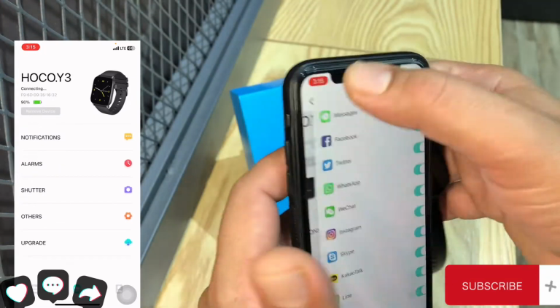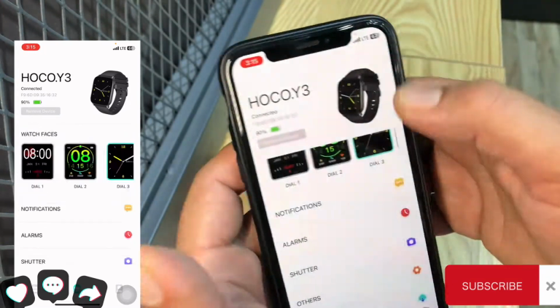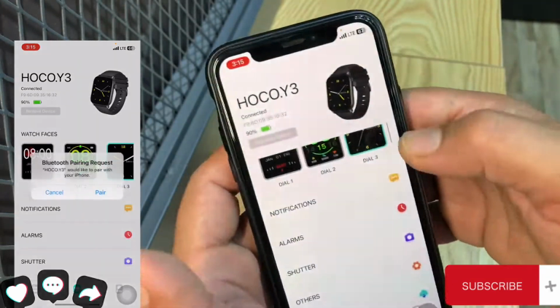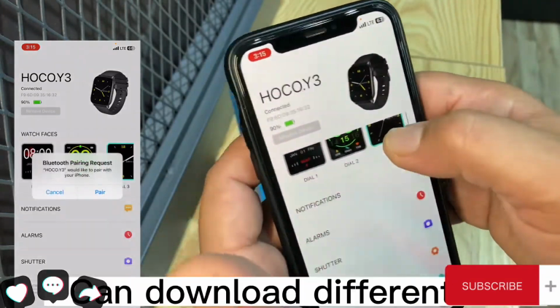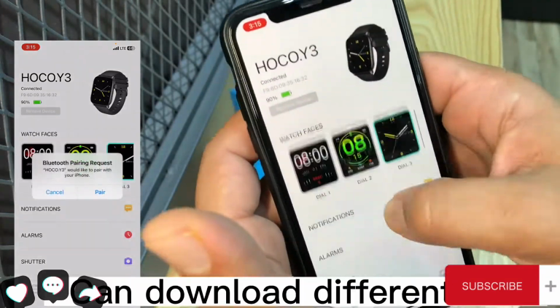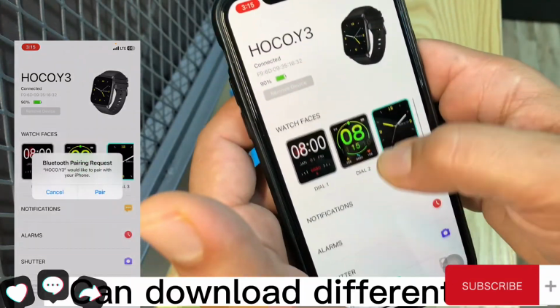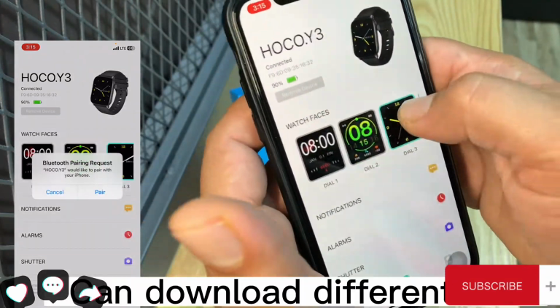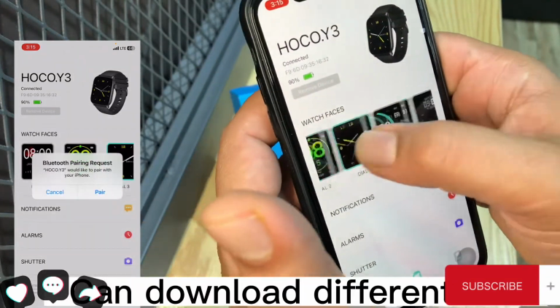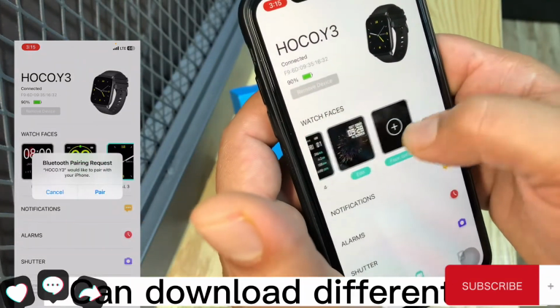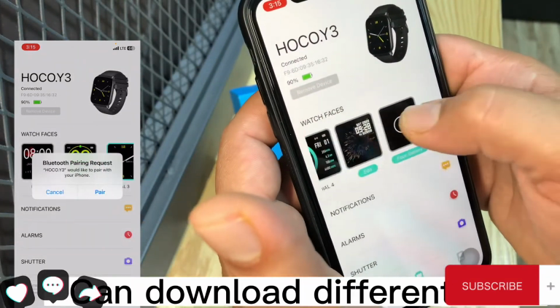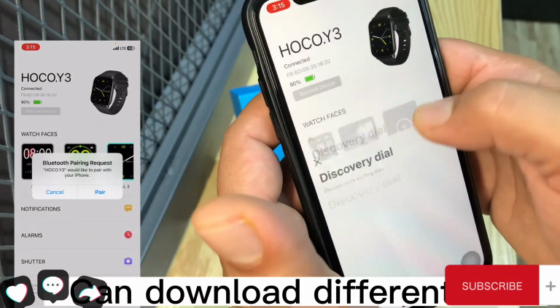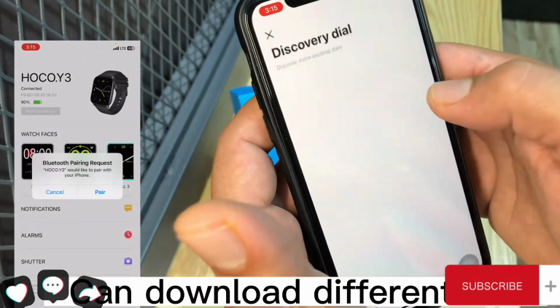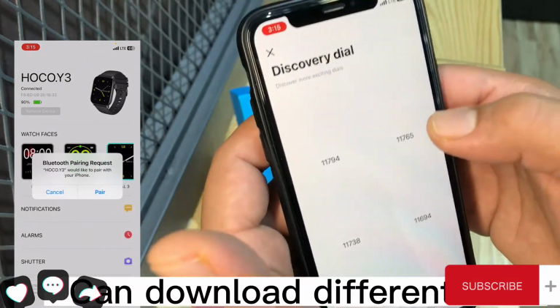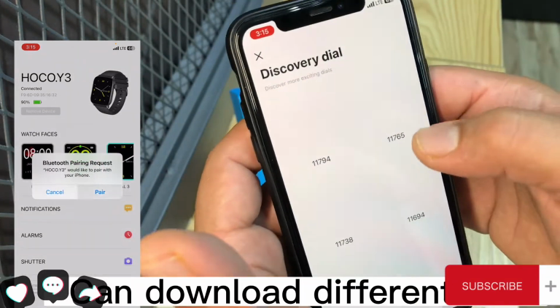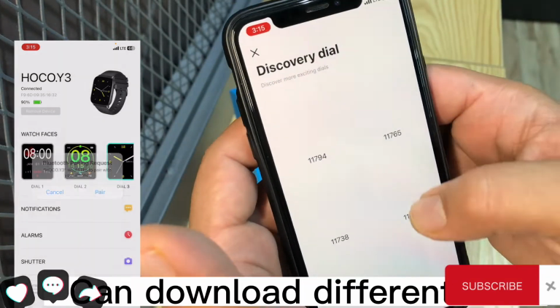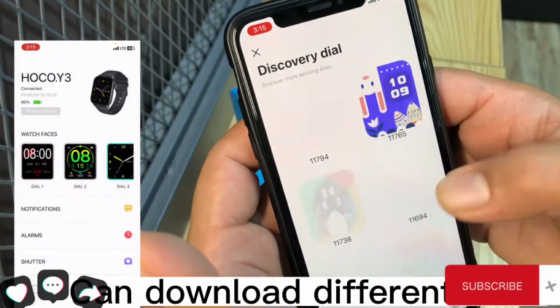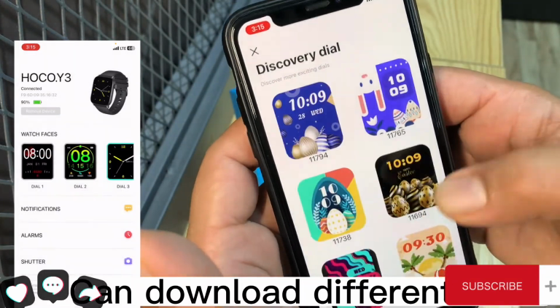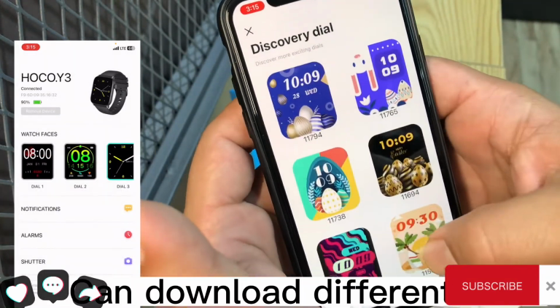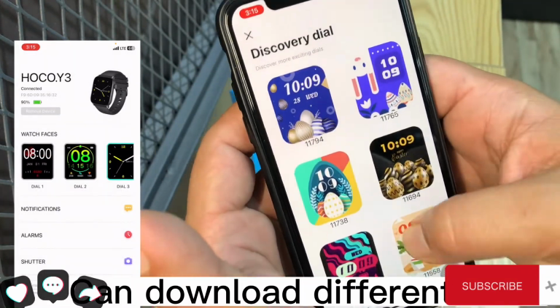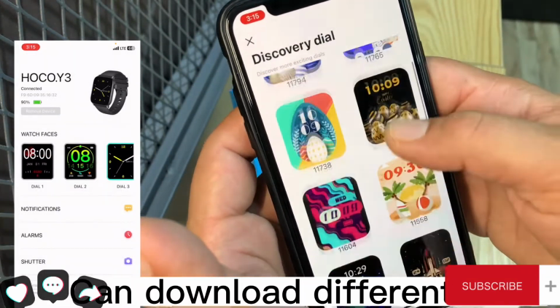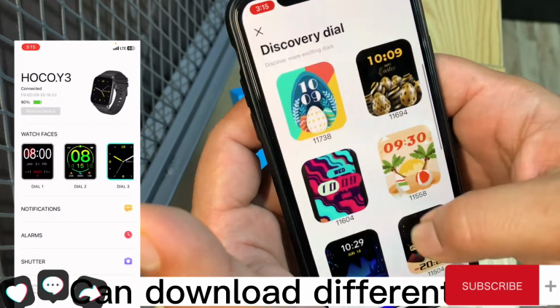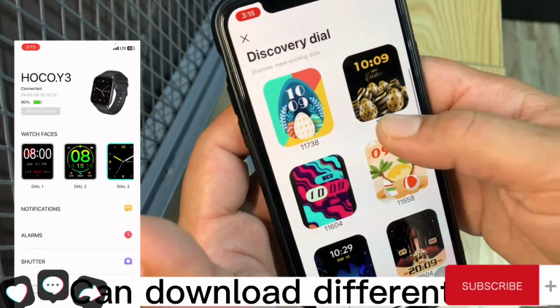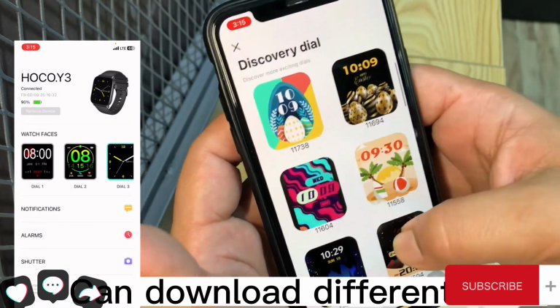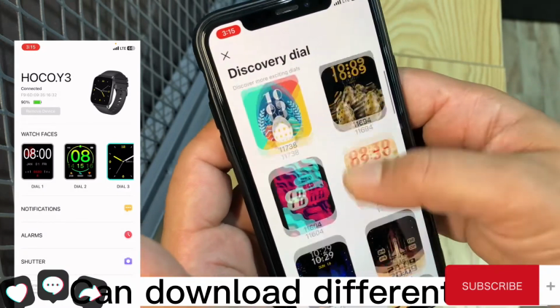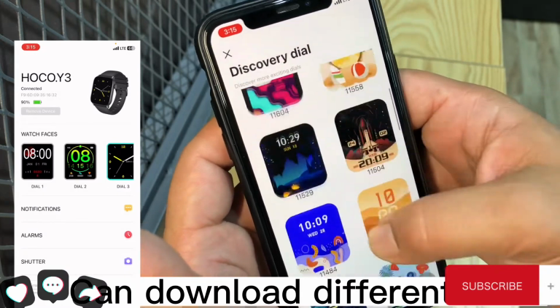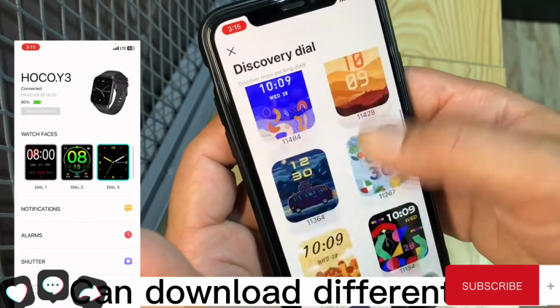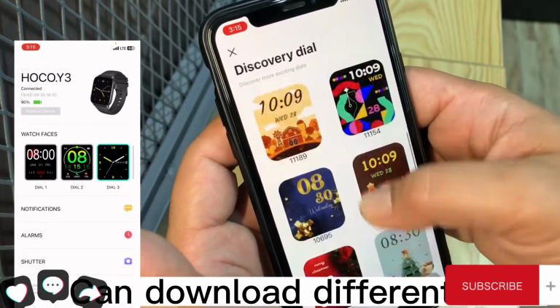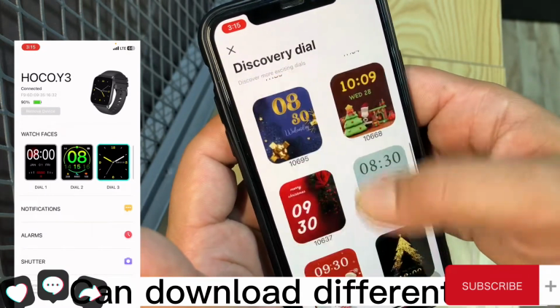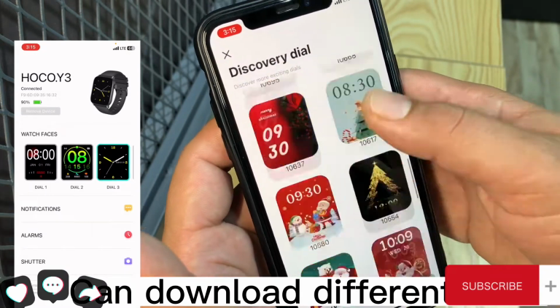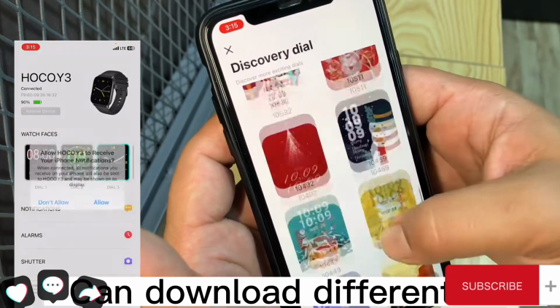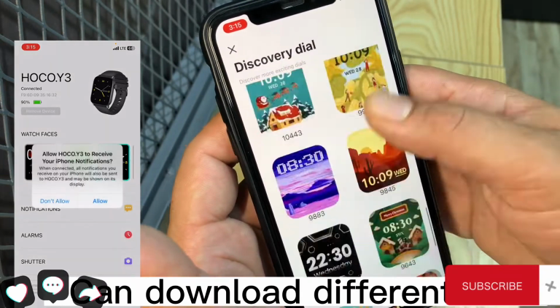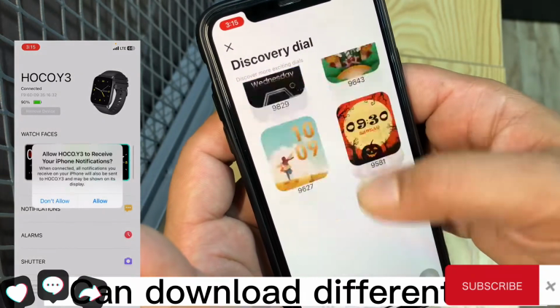You can download different dial options for the watch.